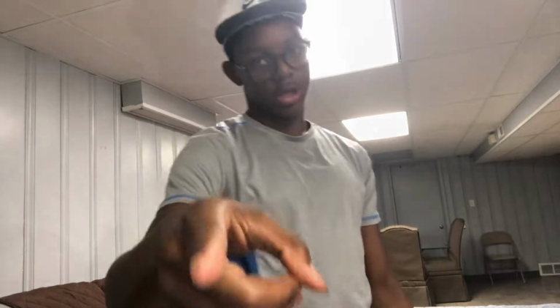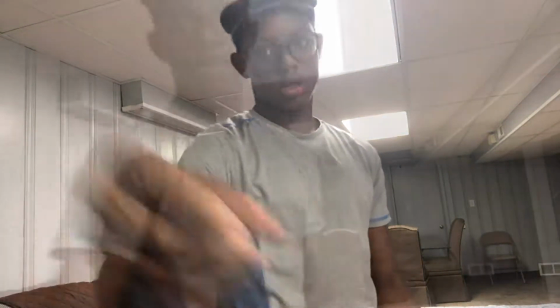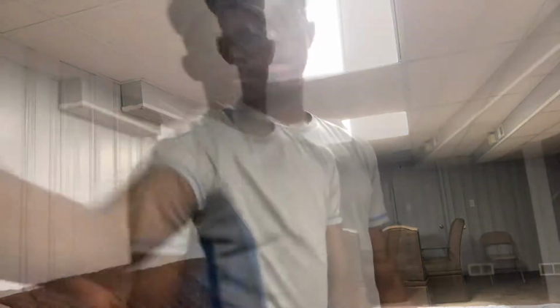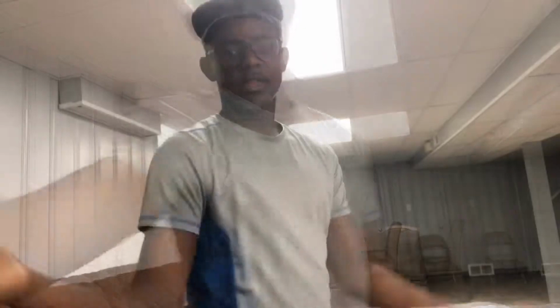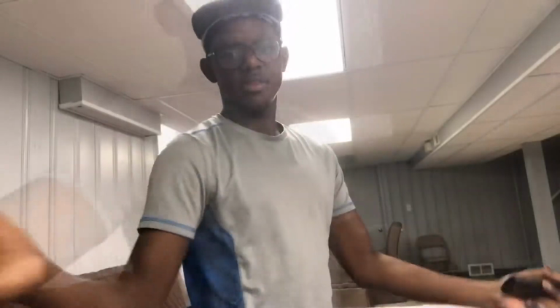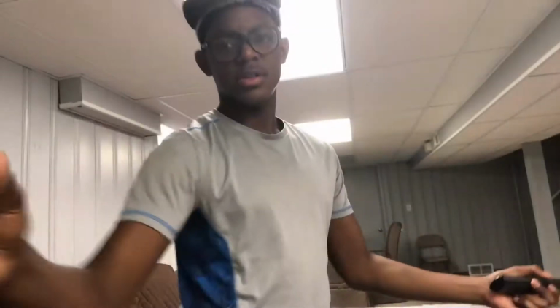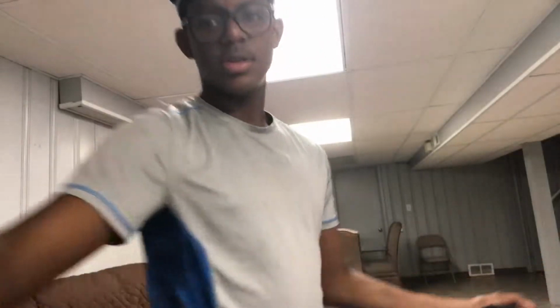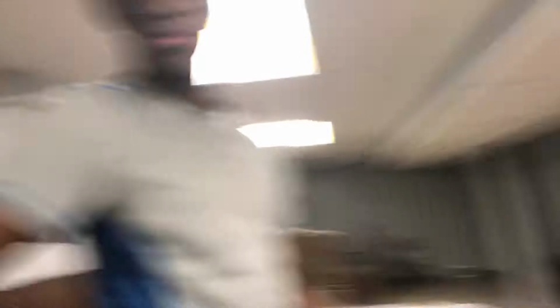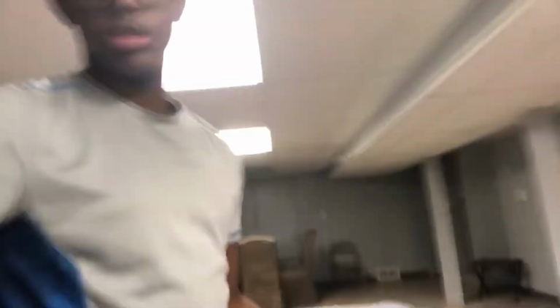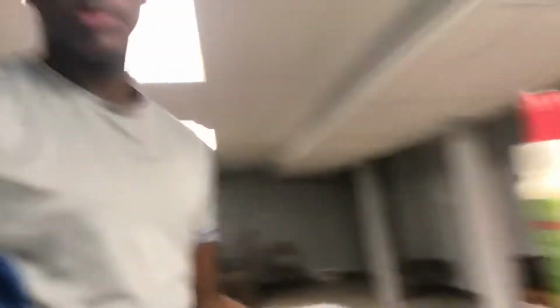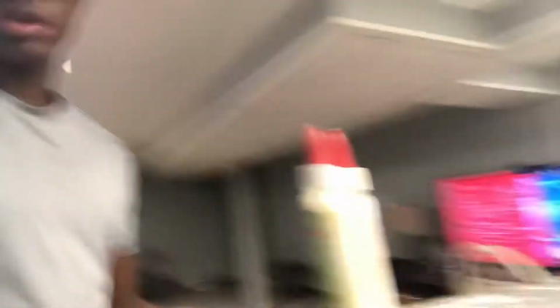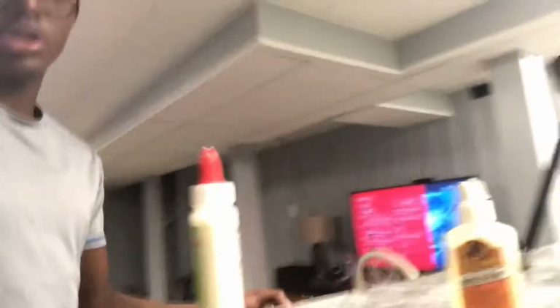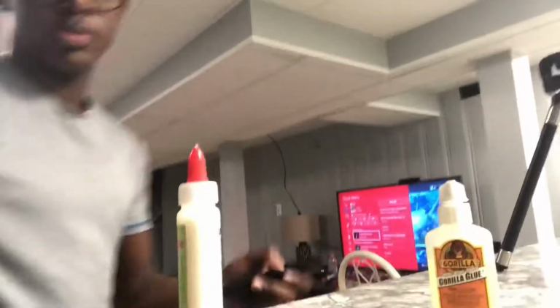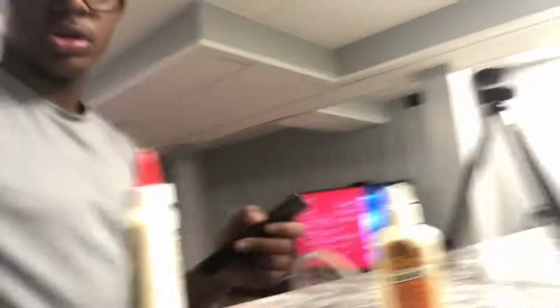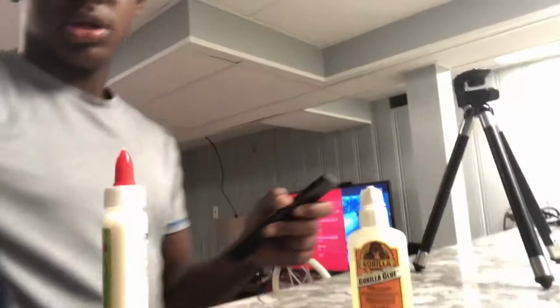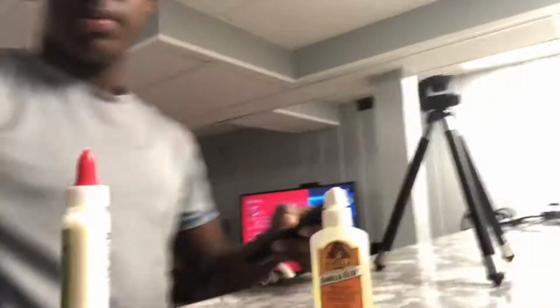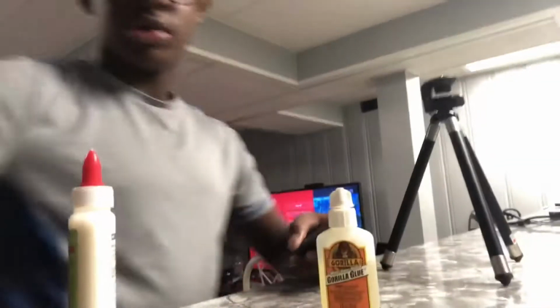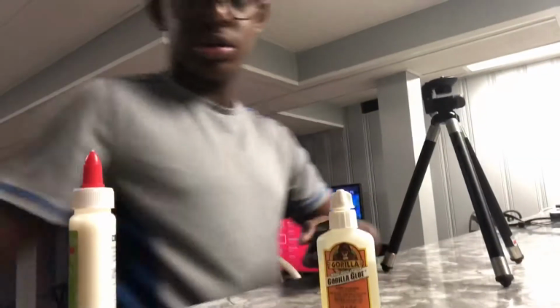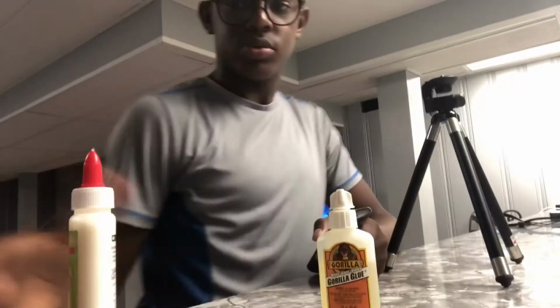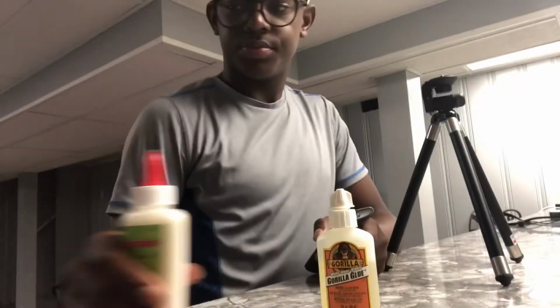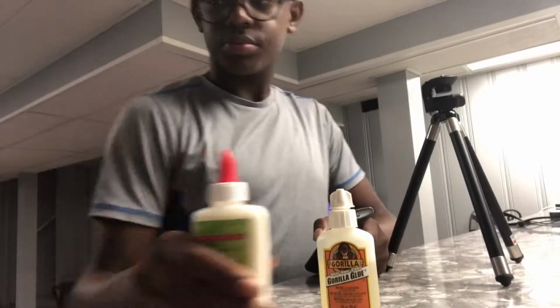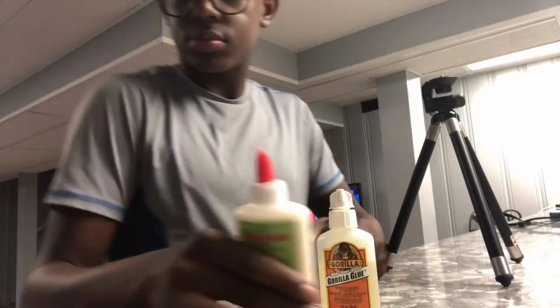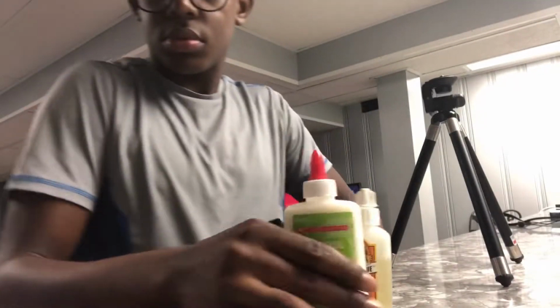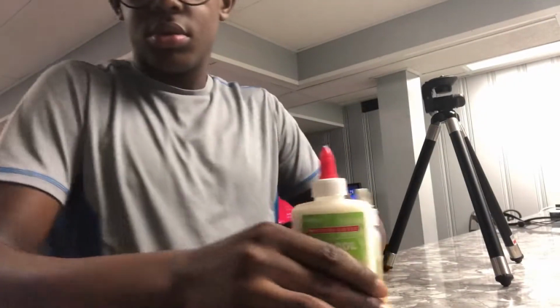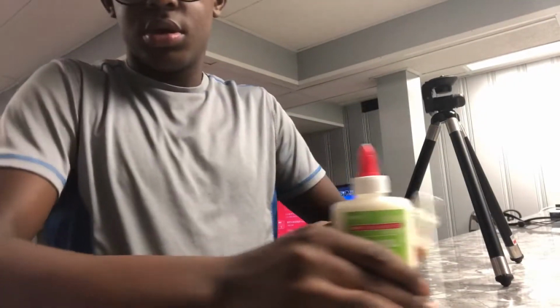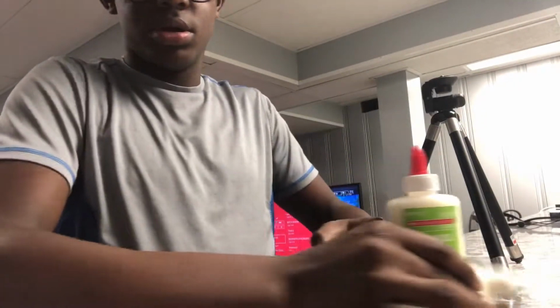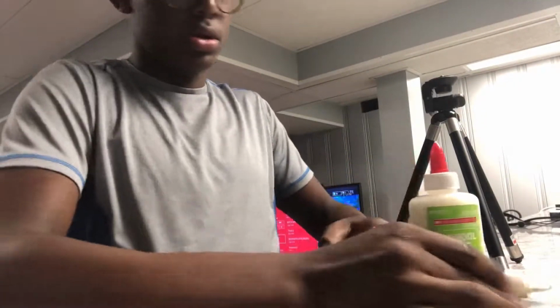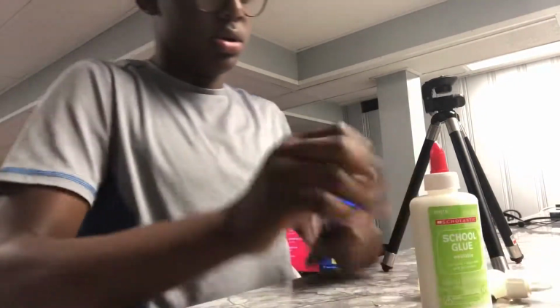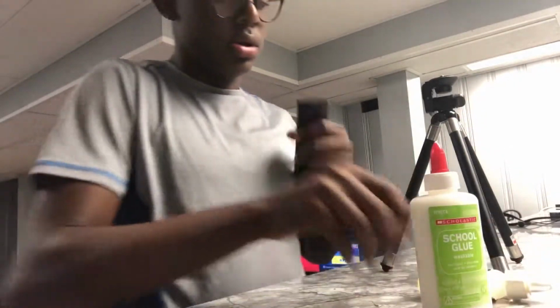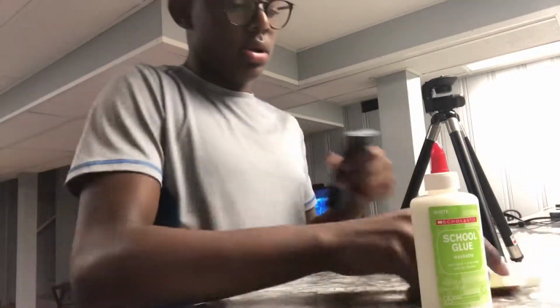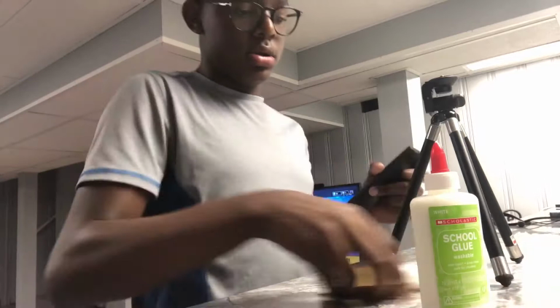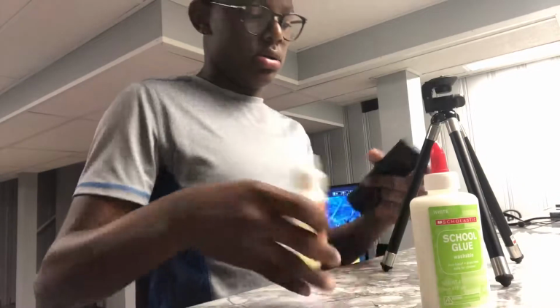Yeah, so let me turn the camera. Let me turn it this way. Okay.